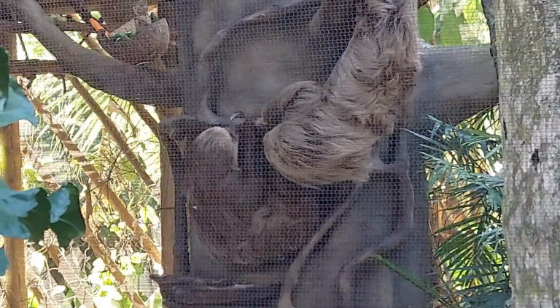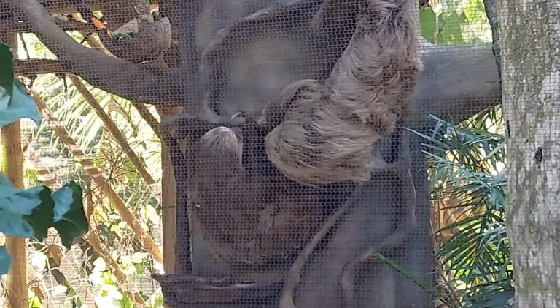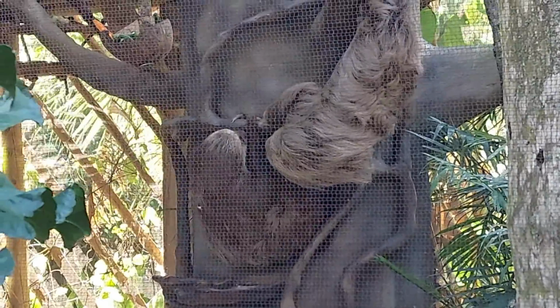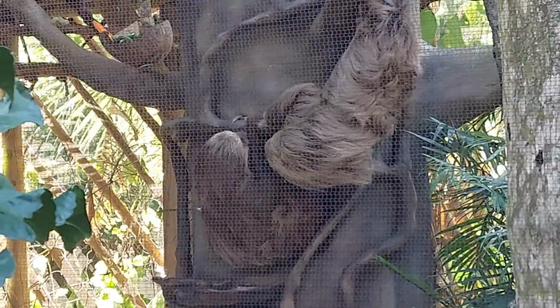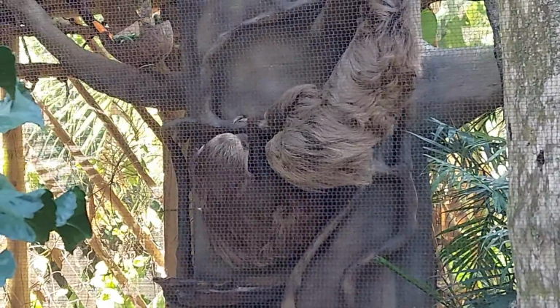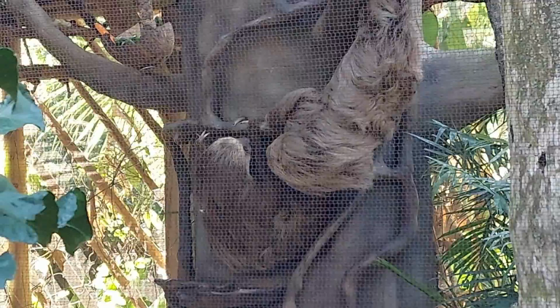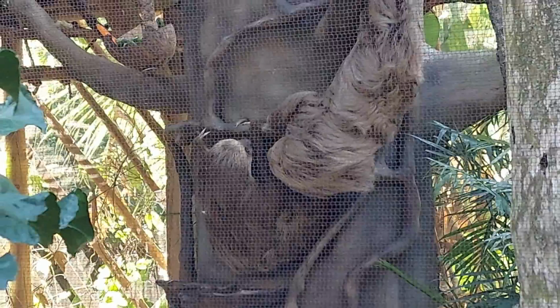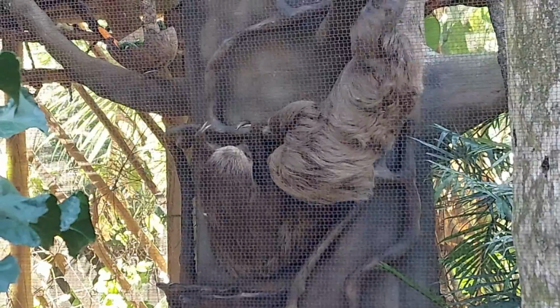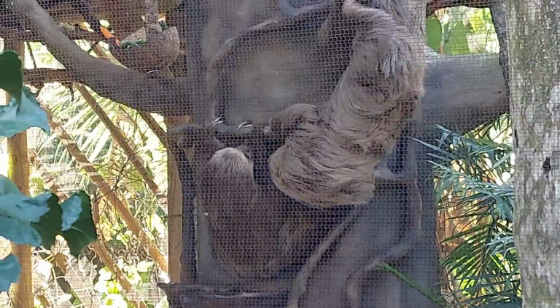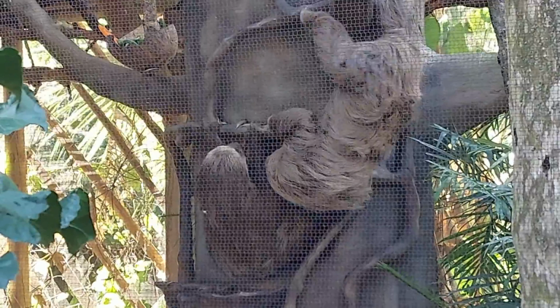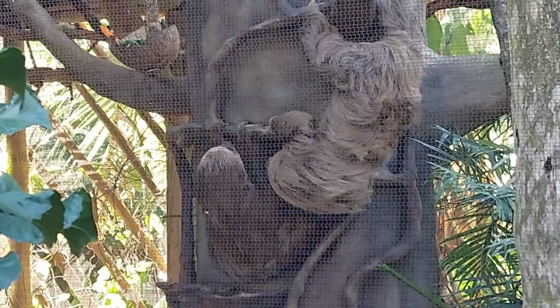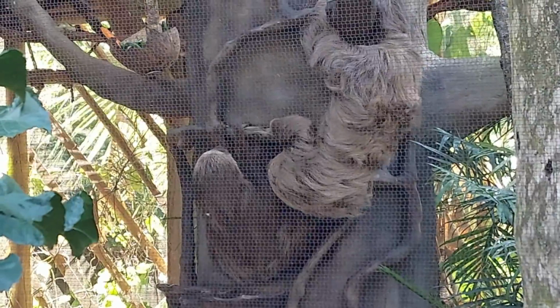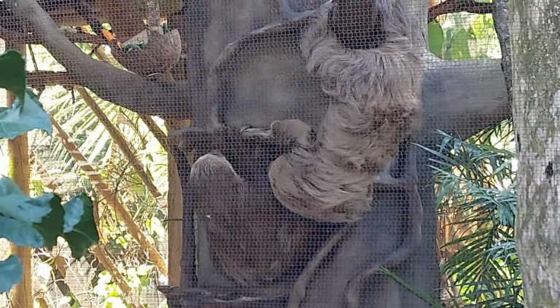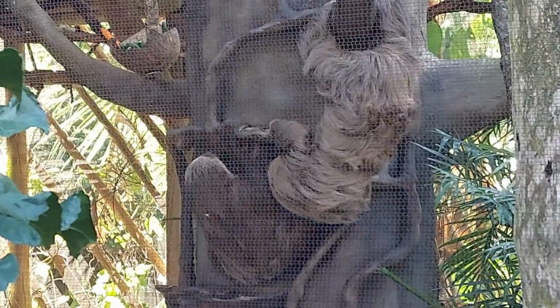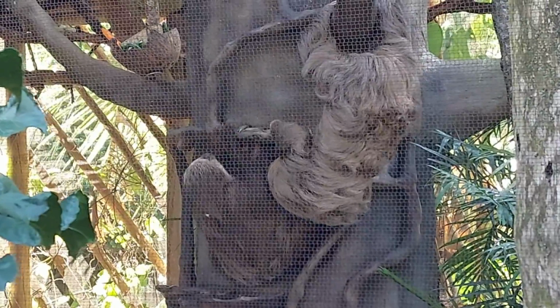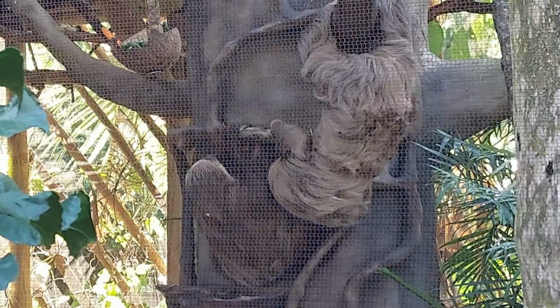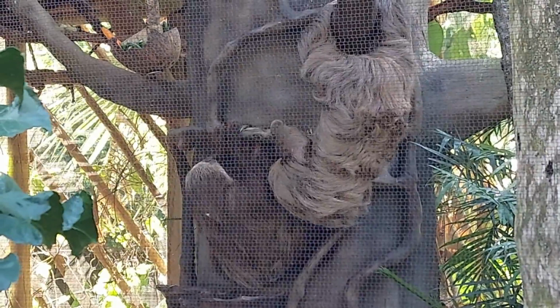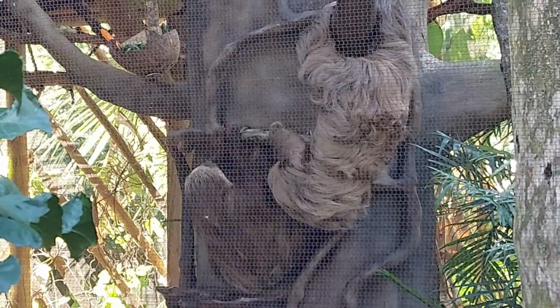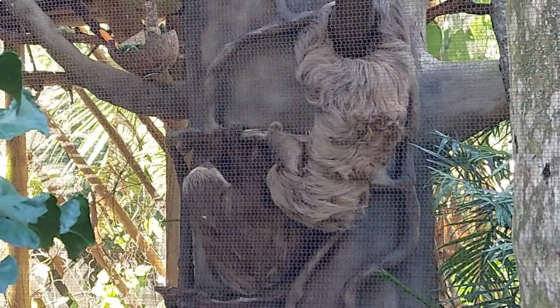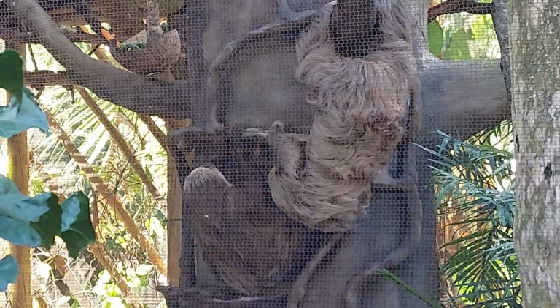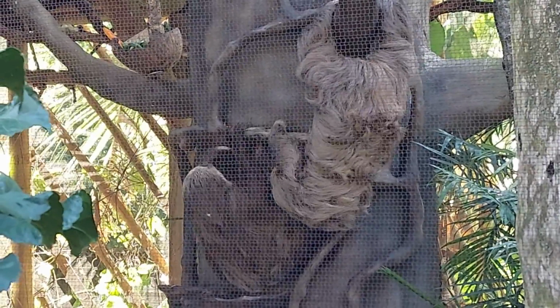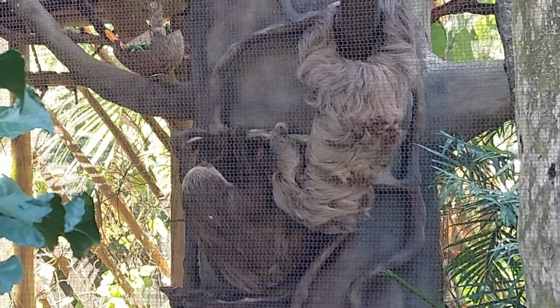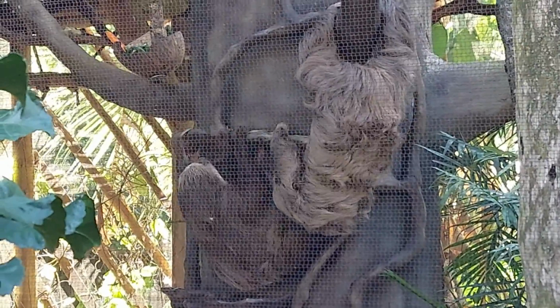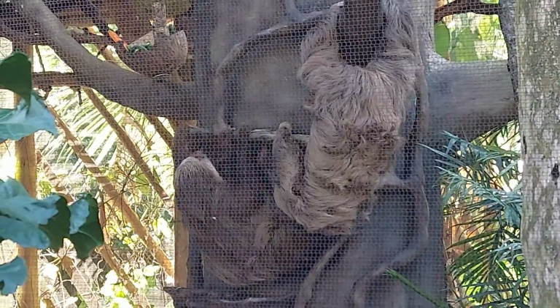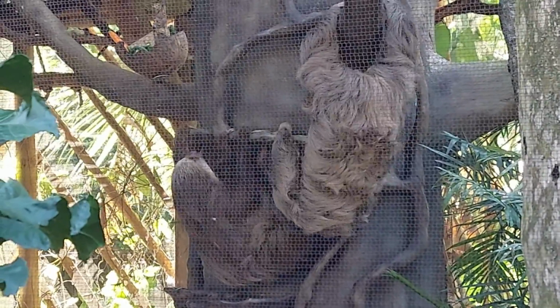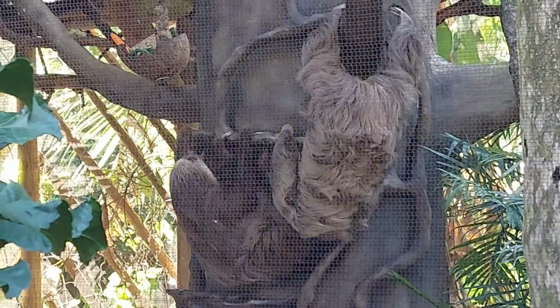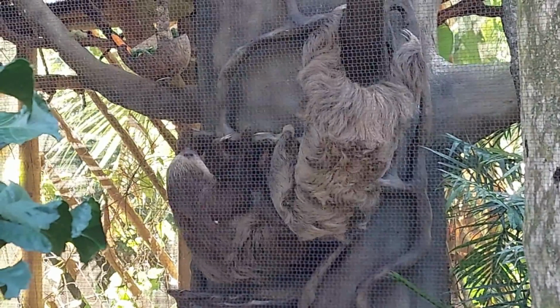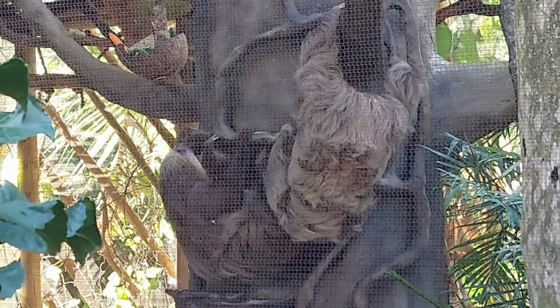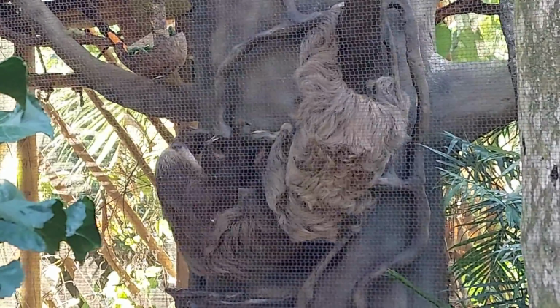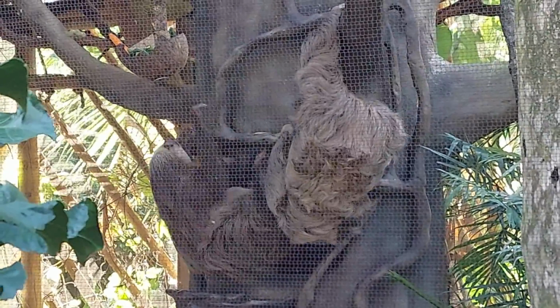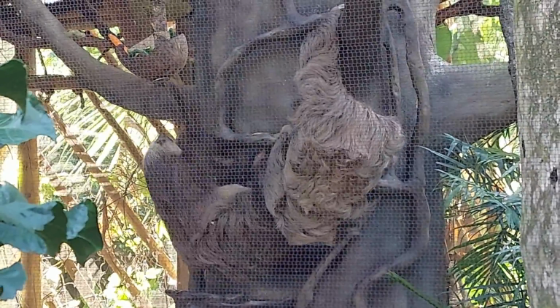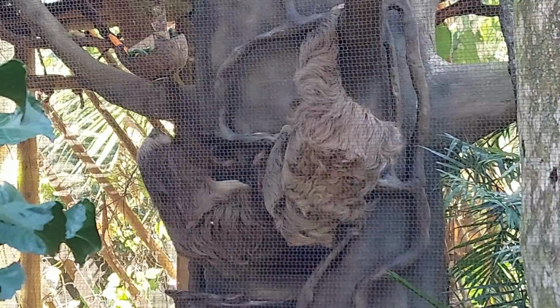I wonder what a sloth's favorite song would be. Oh, that? It's 'Don't Hurry, Be Happy.'